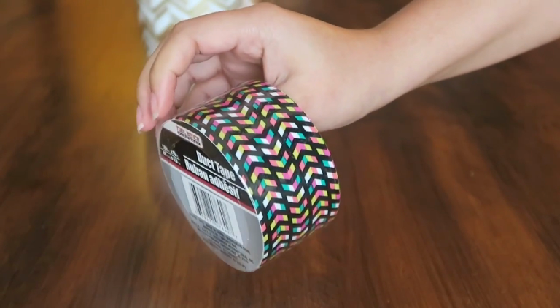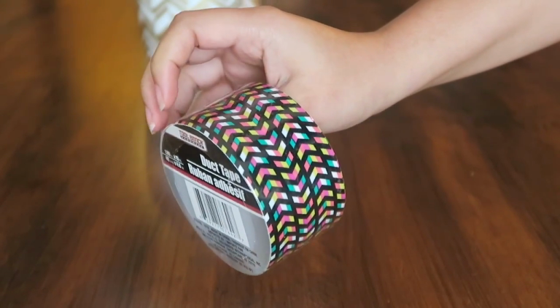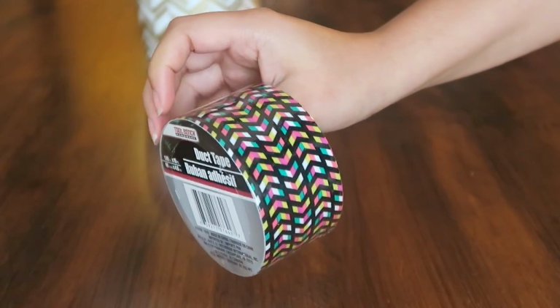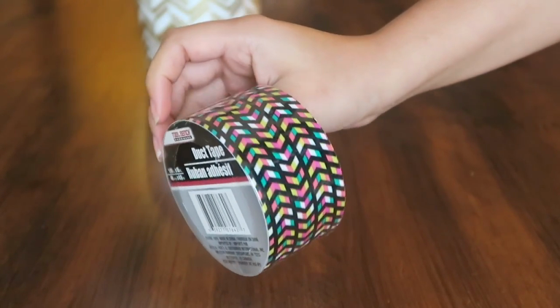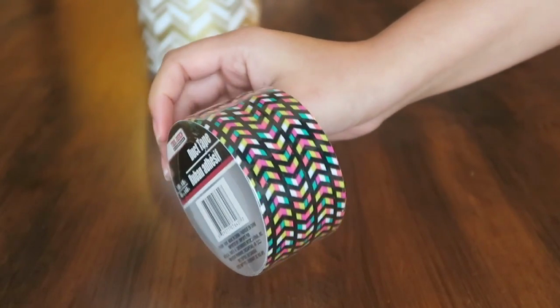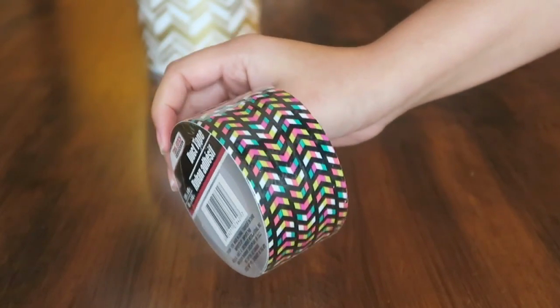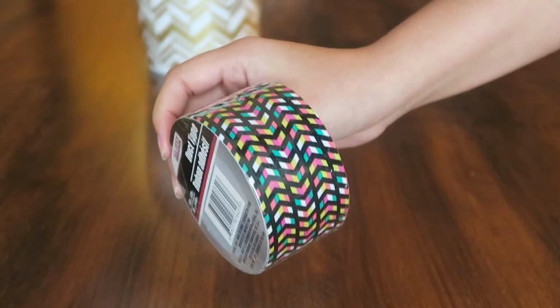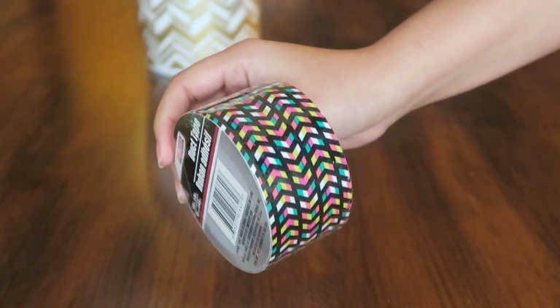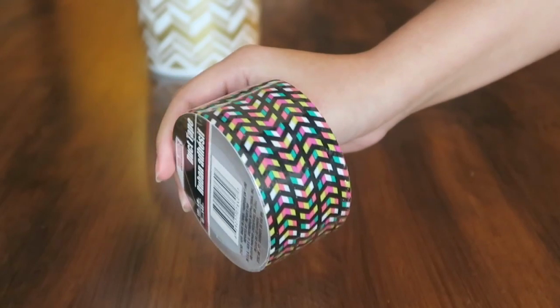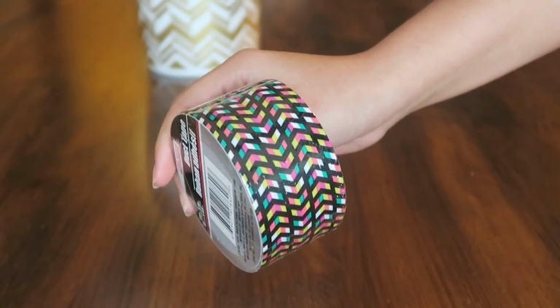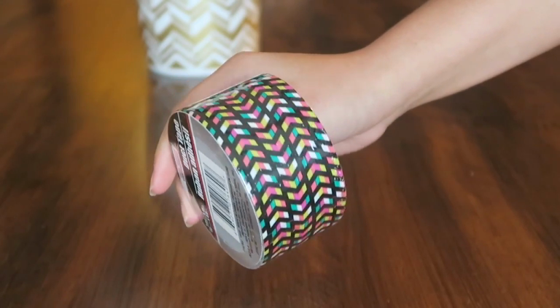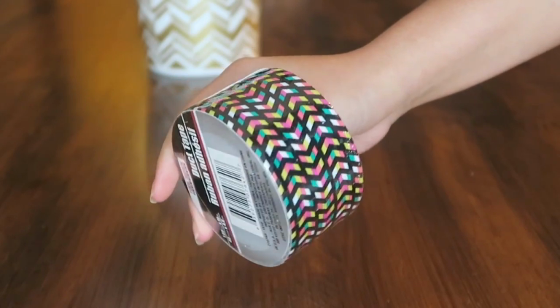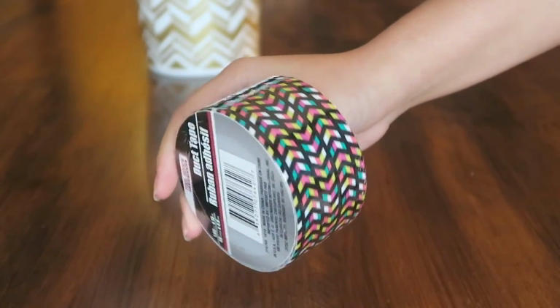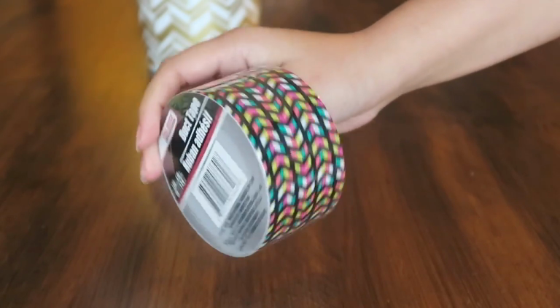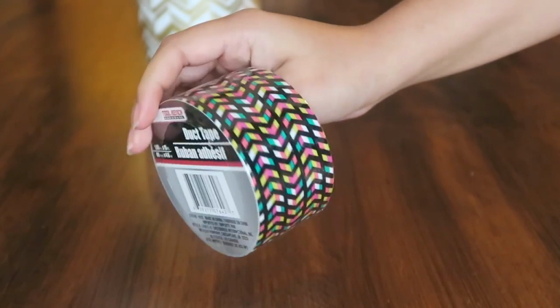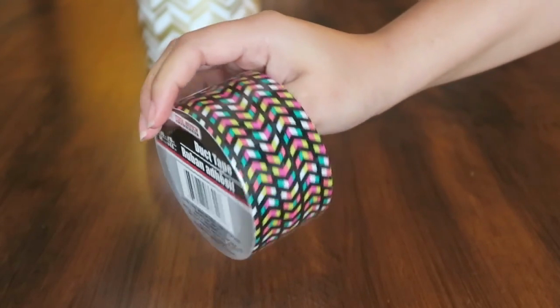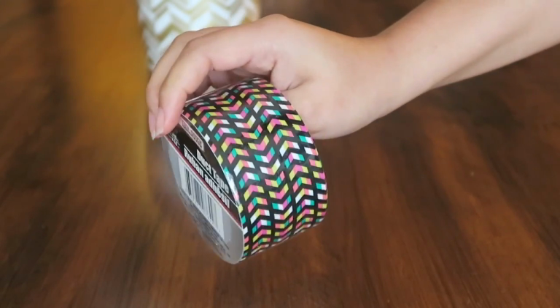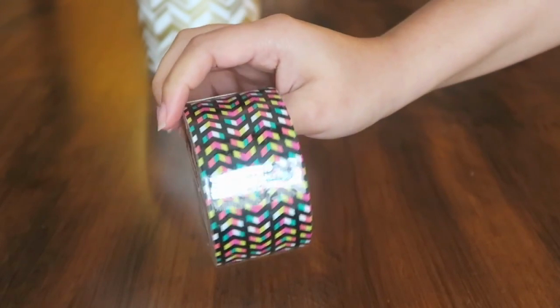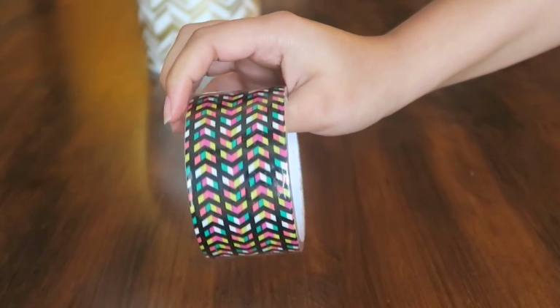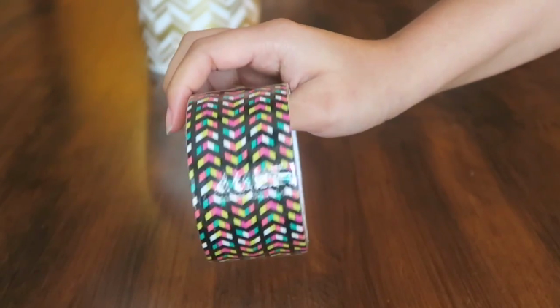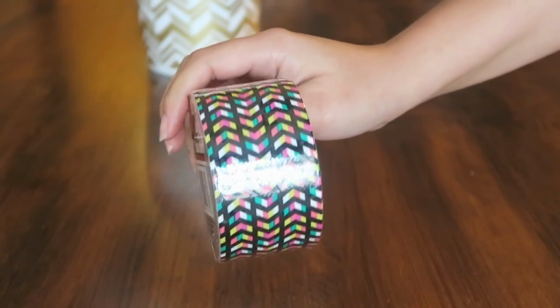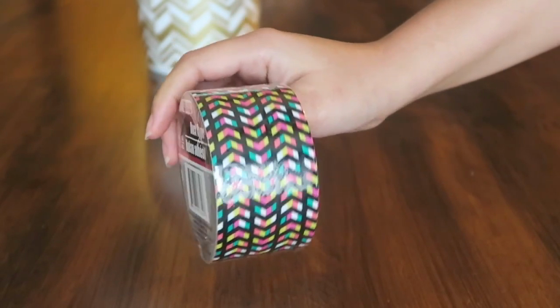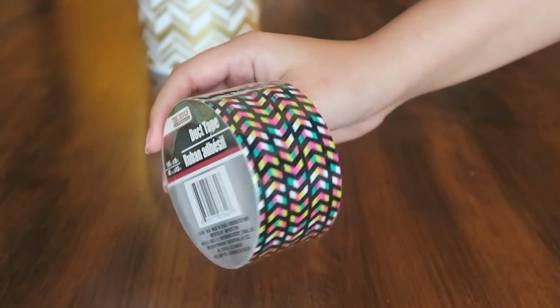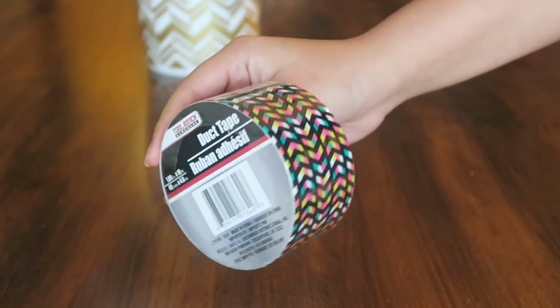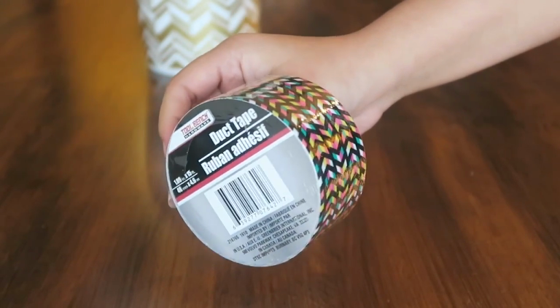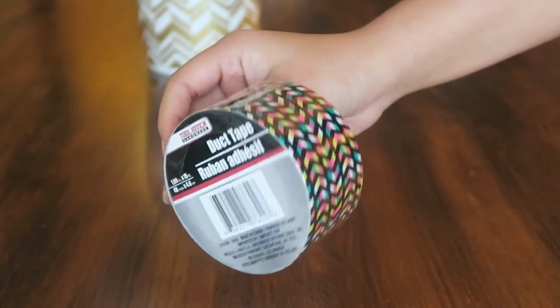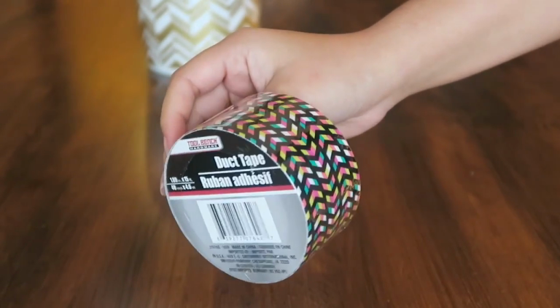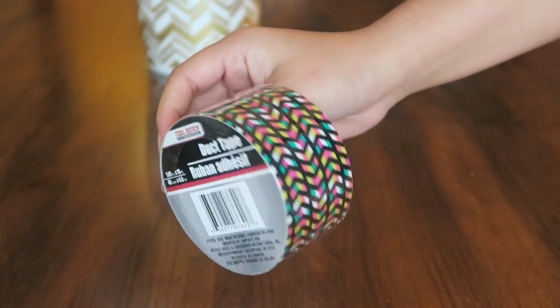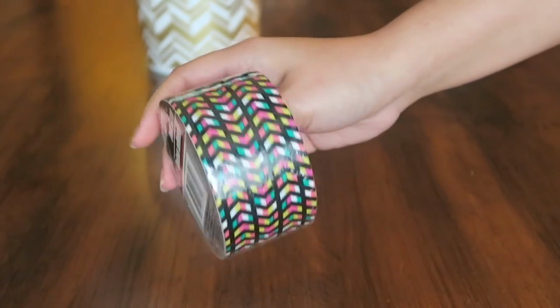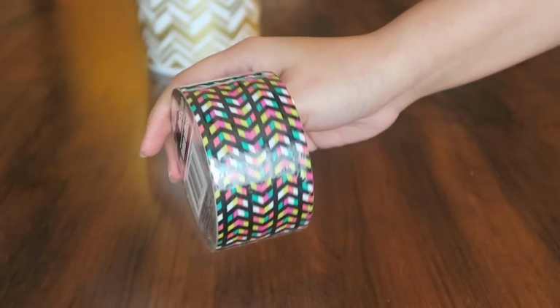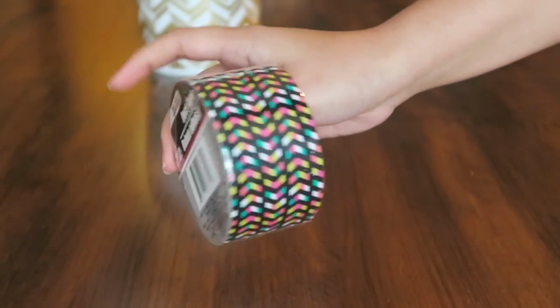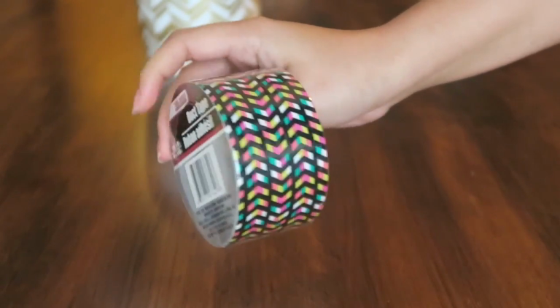I found some cute duct tape. I like to use this when I send off packages and little gifts for my subscribers and different things that I have going on, so I thought that was really cute.